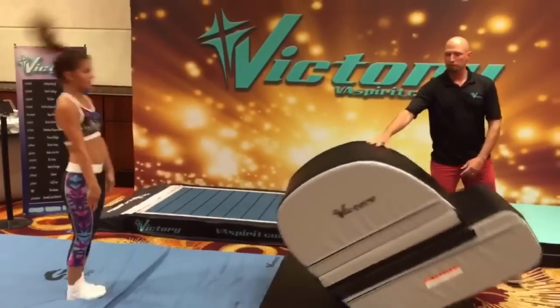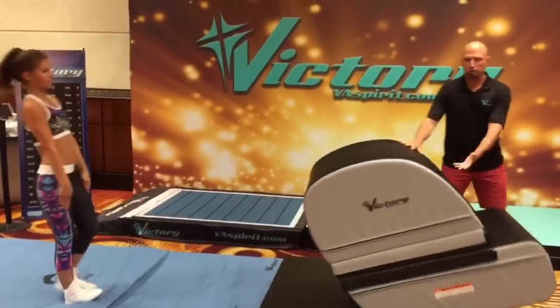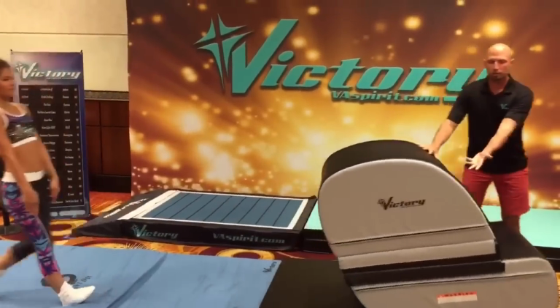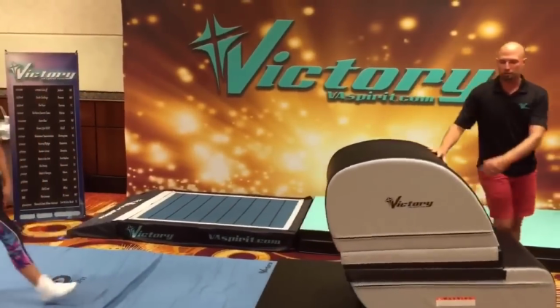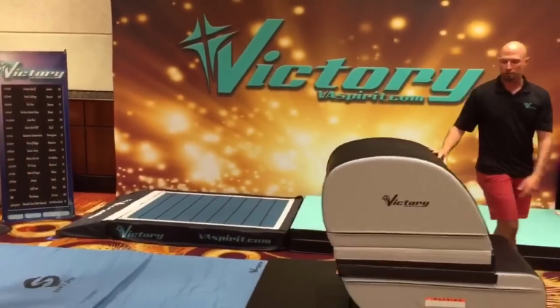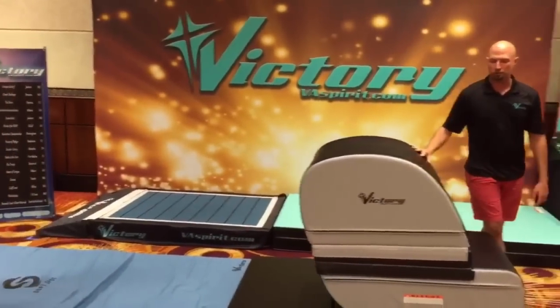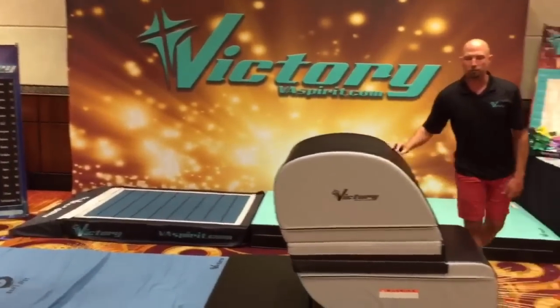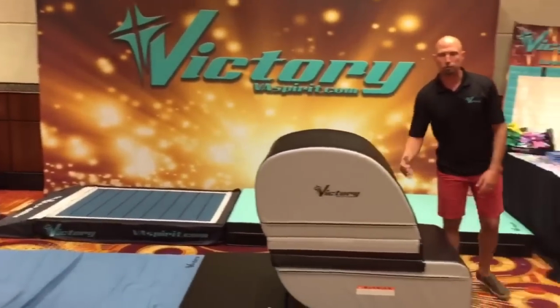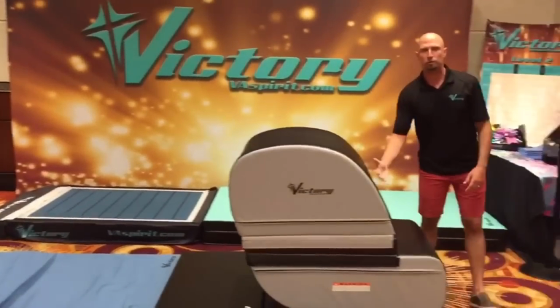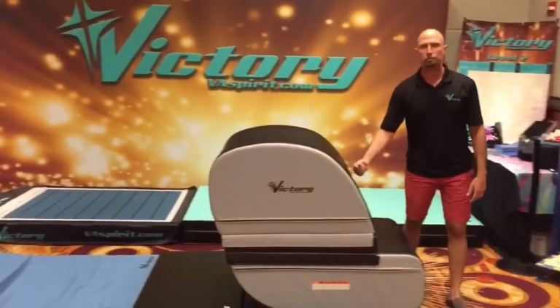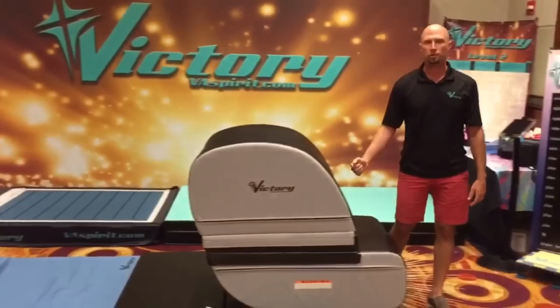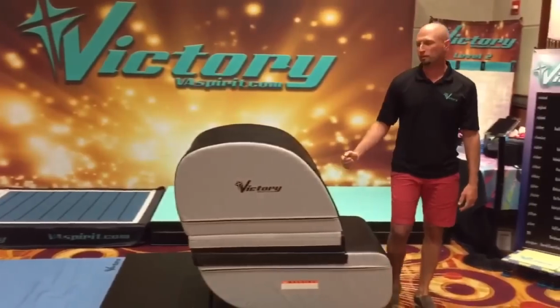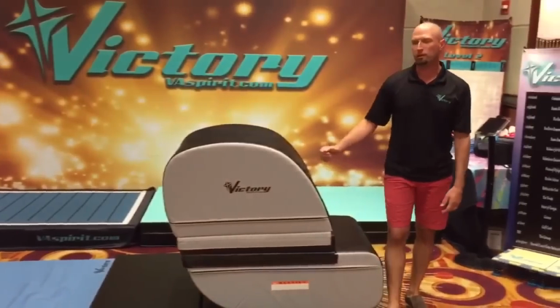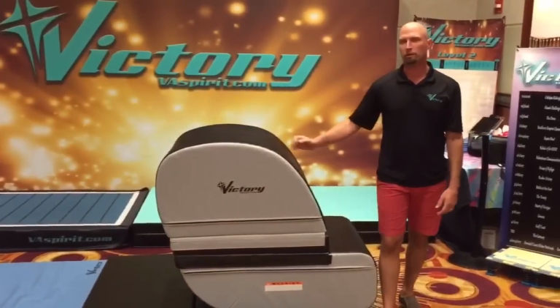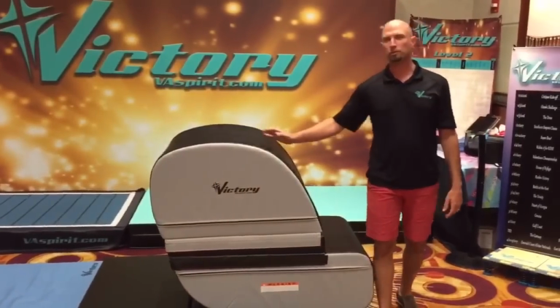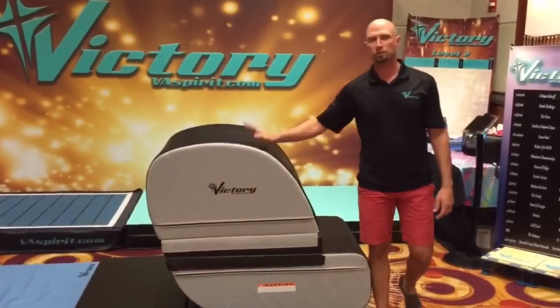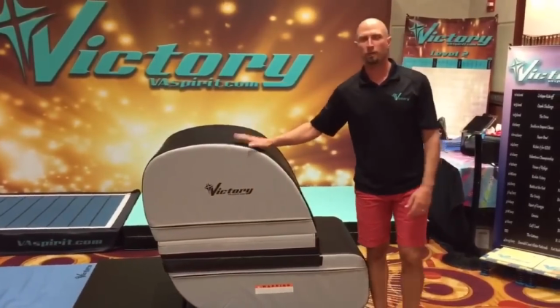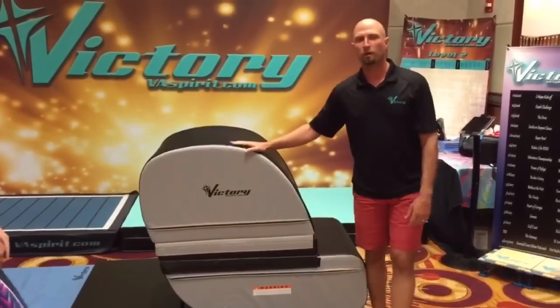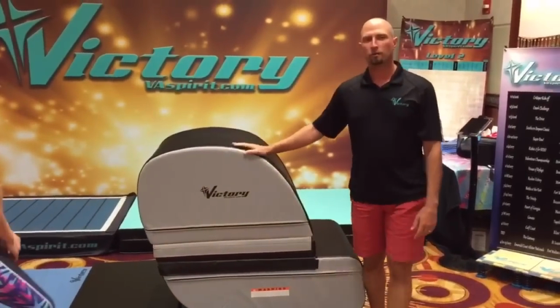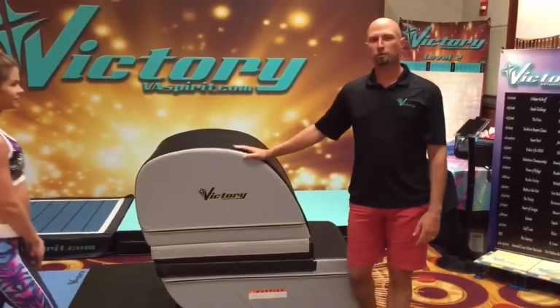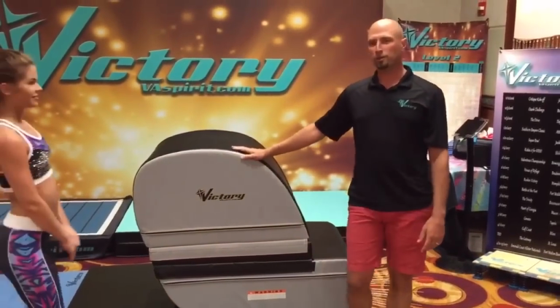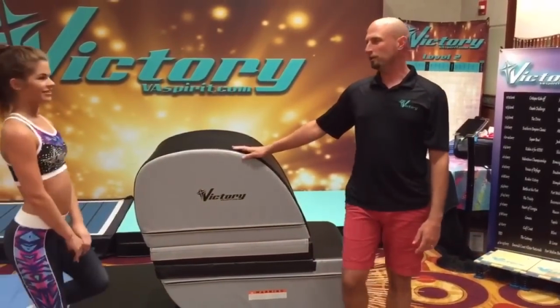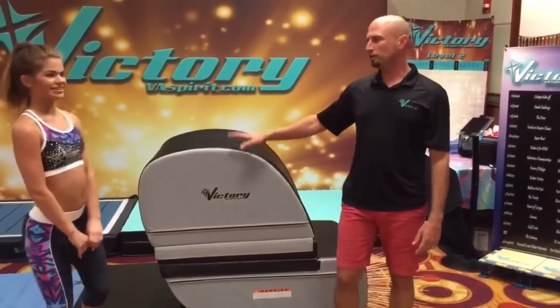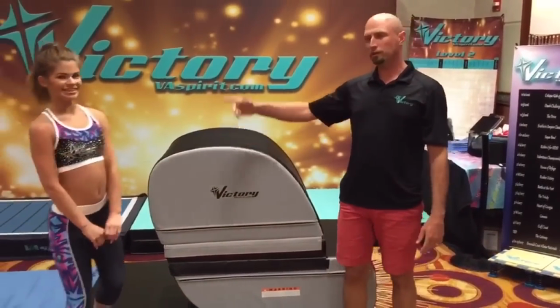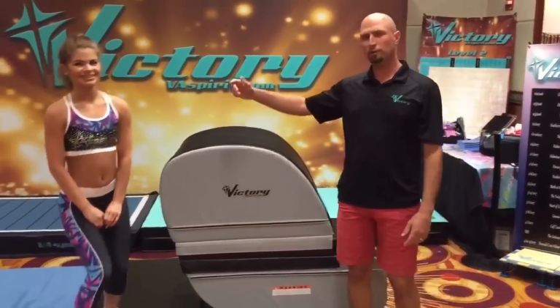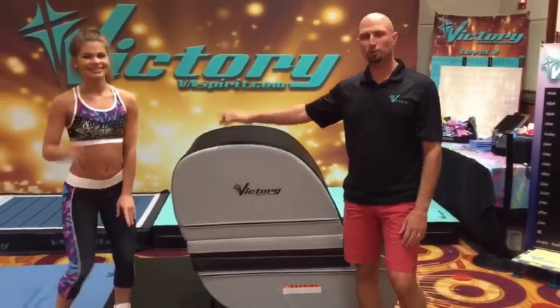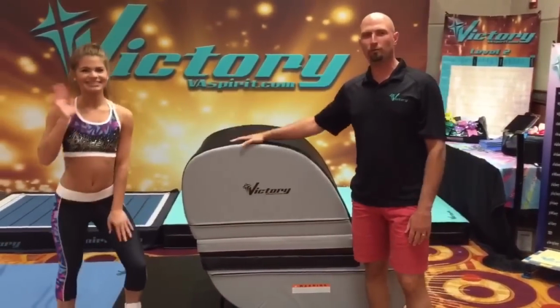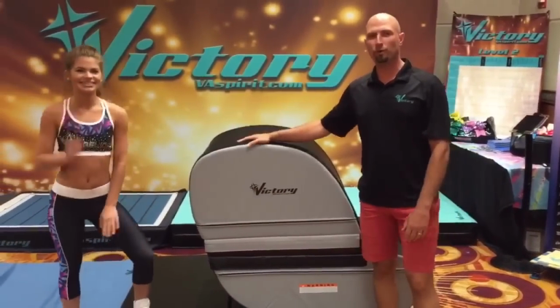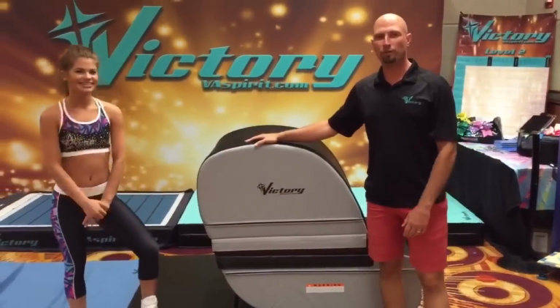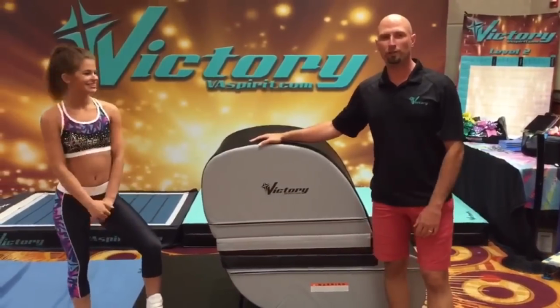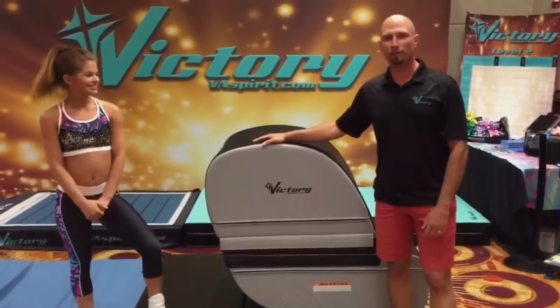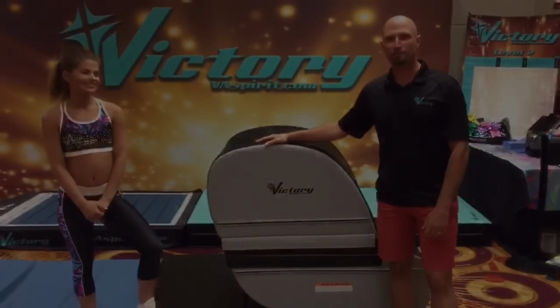And so that space — you can see how she's having to squeeze her hips and stay in that tight arms position. Justin Strickland again, with Katya demonstrating for you at Victory Athletics.